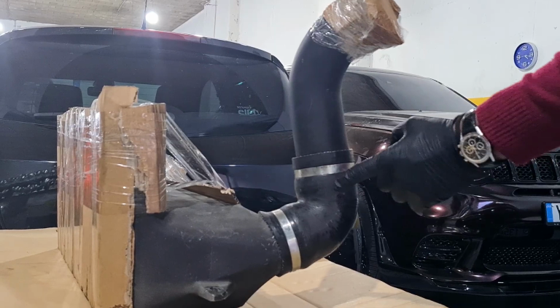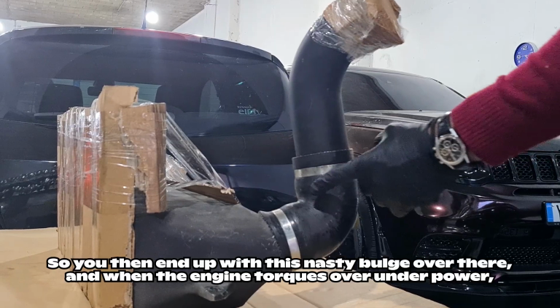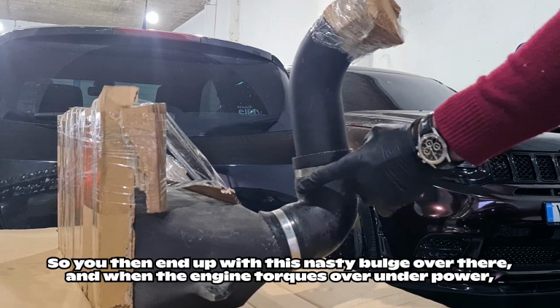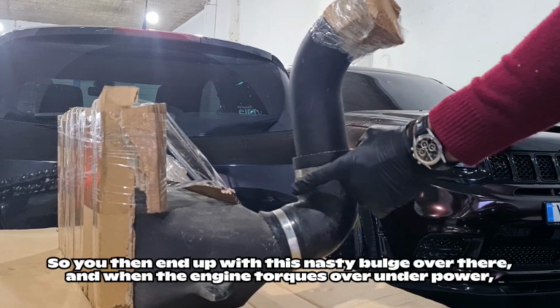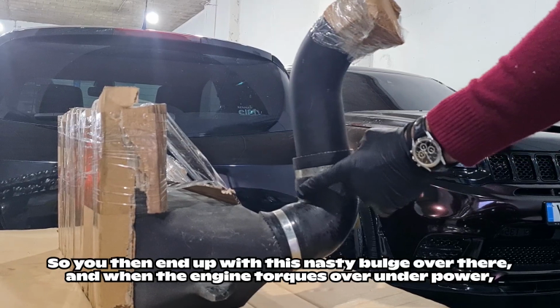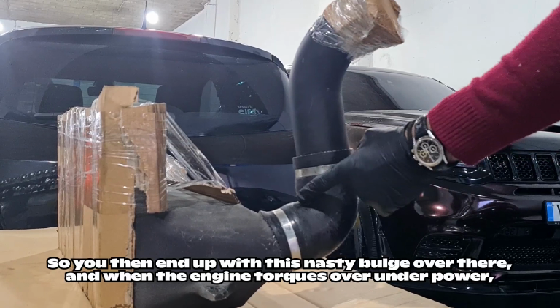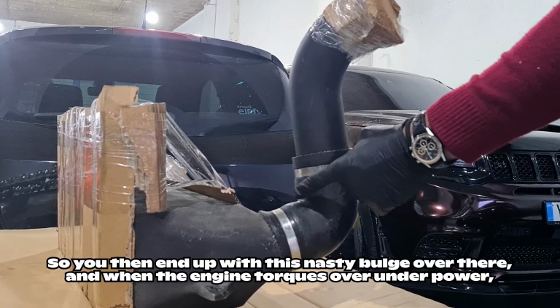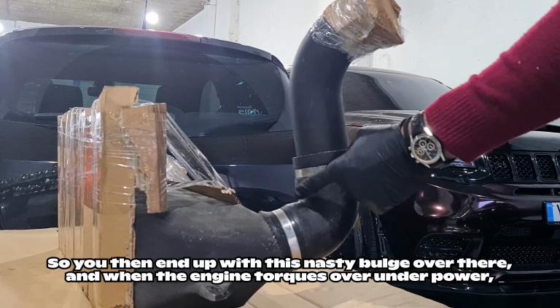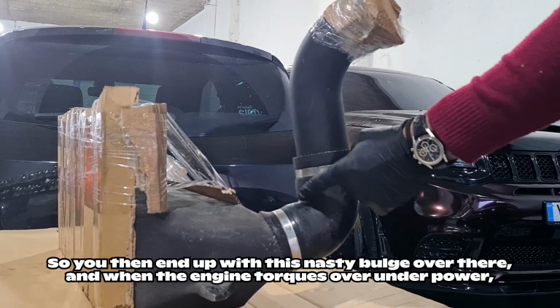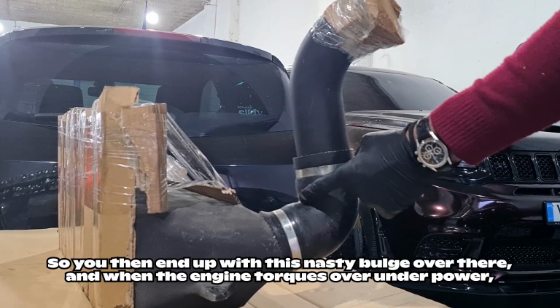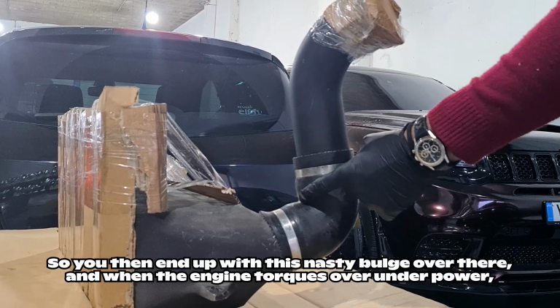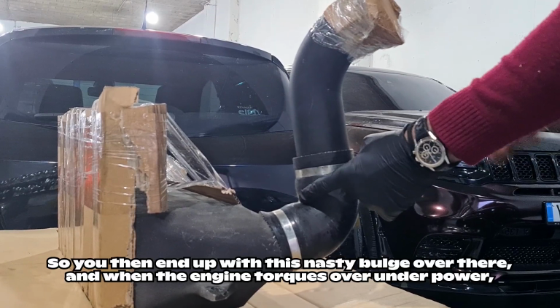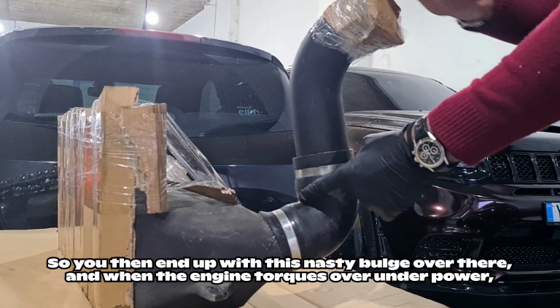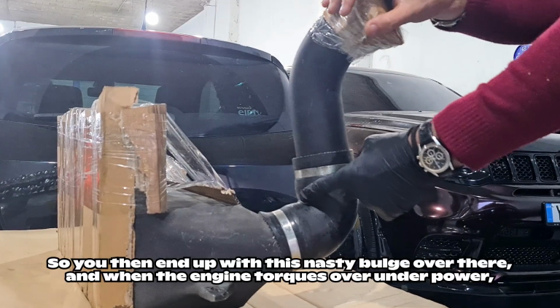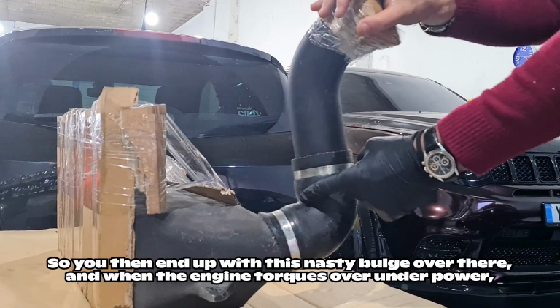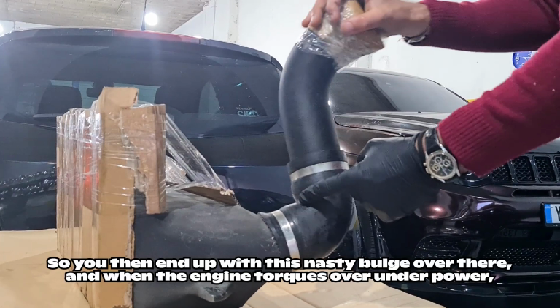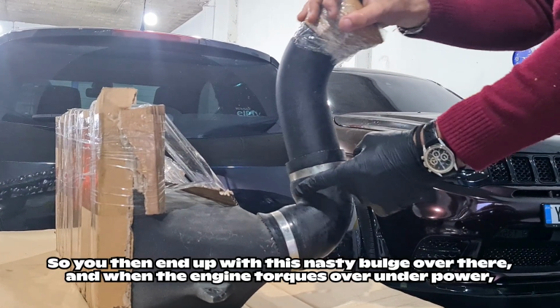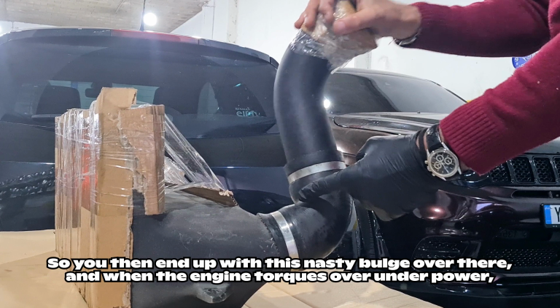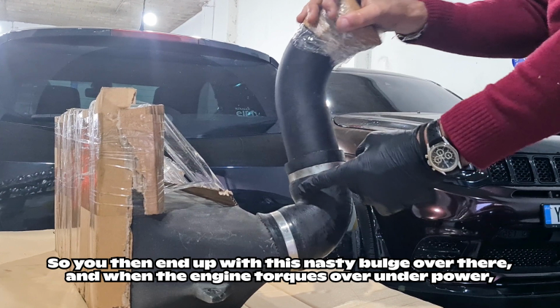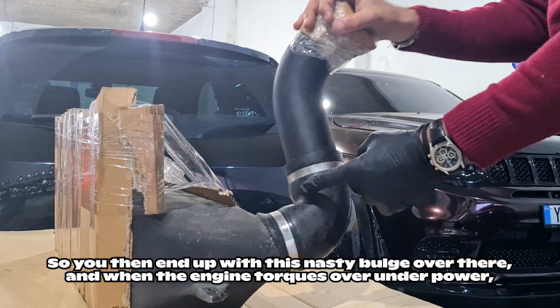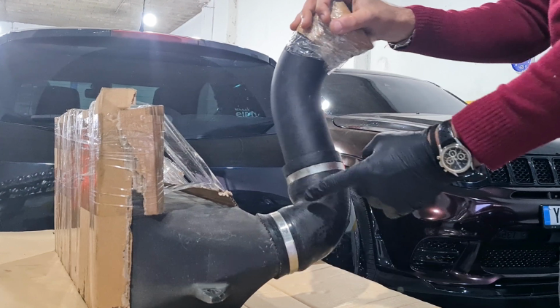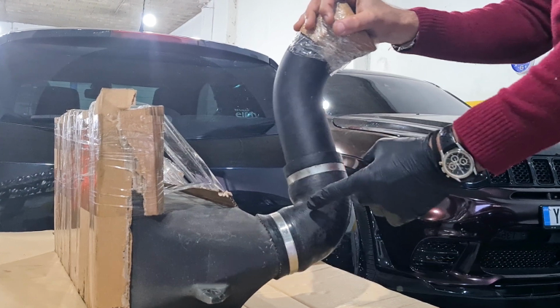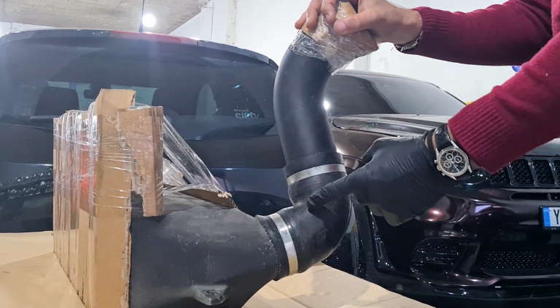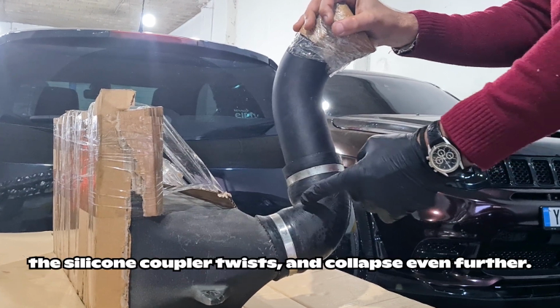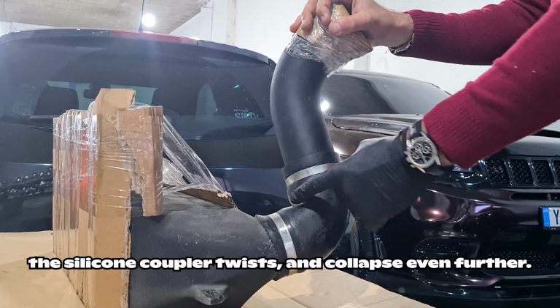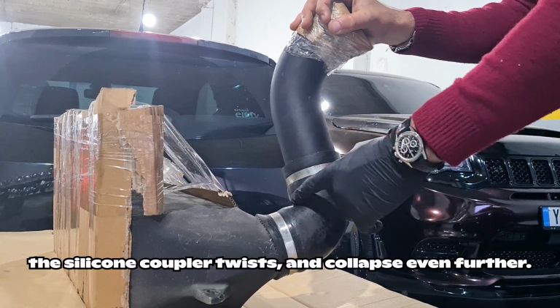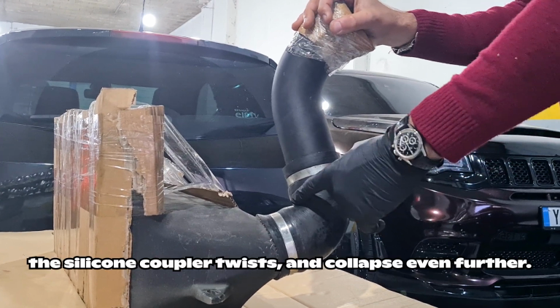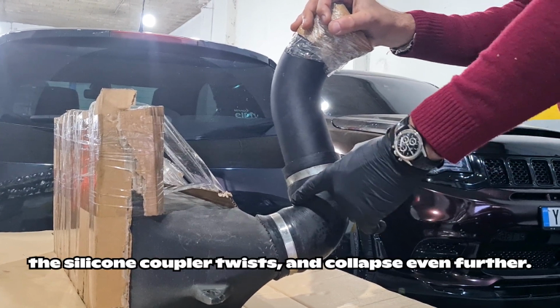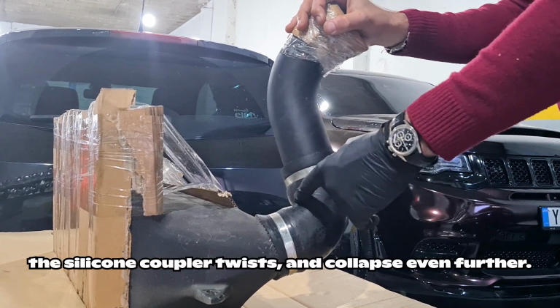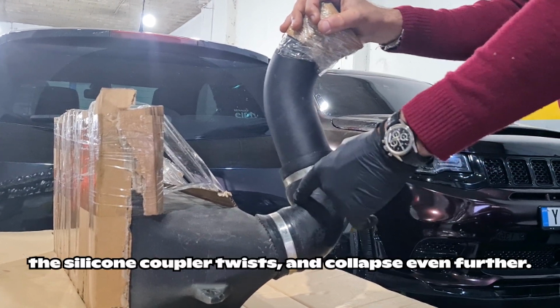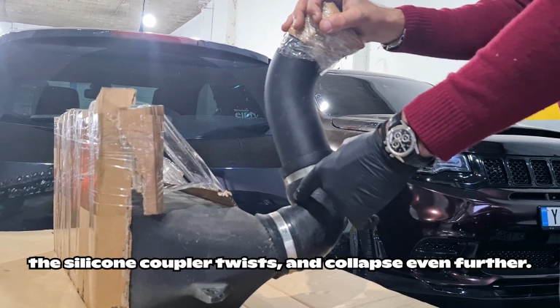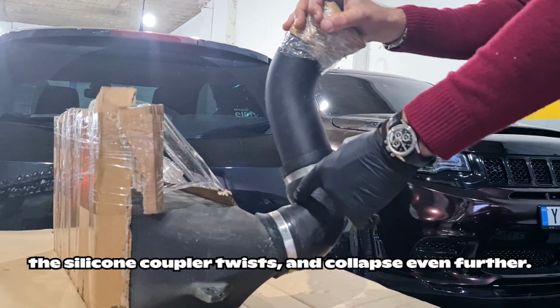So you then end up with this nasty bulge over here, and when the engine torques over under power the coupler twists and collapses even further.